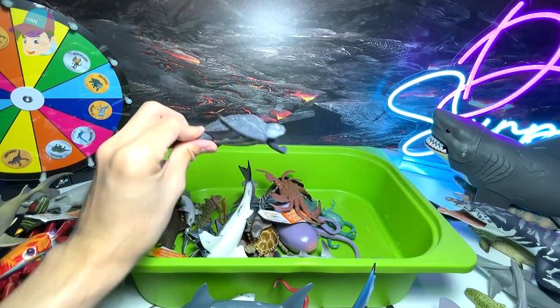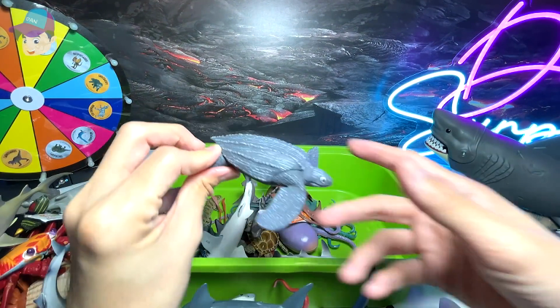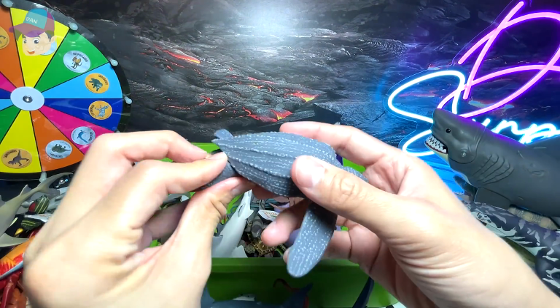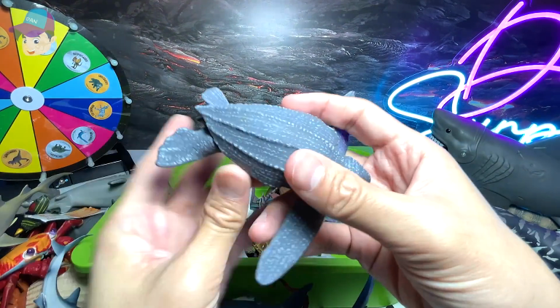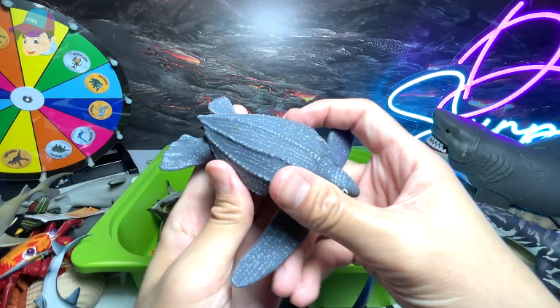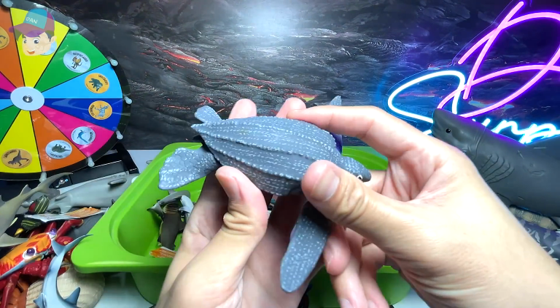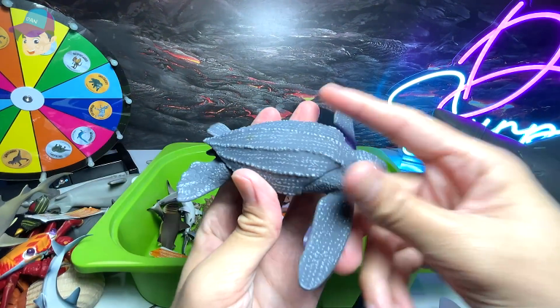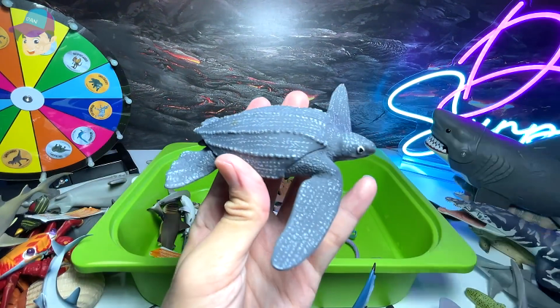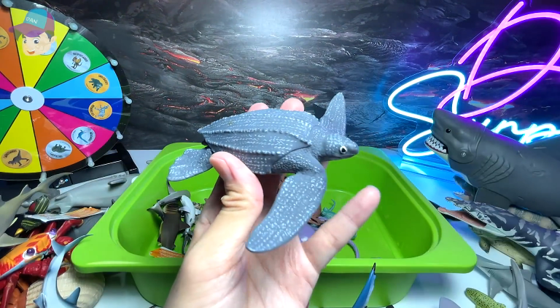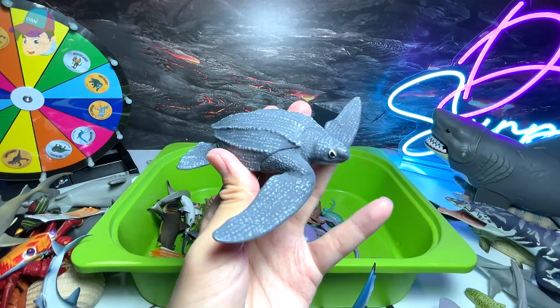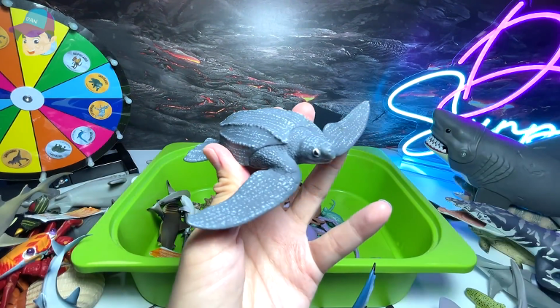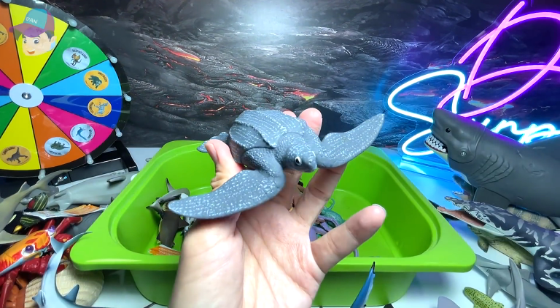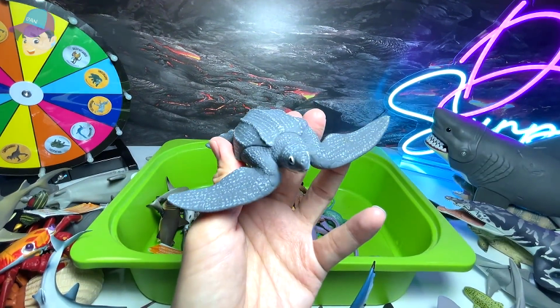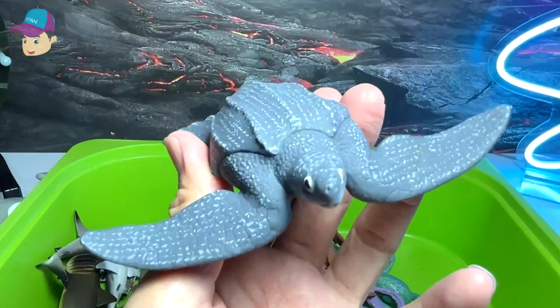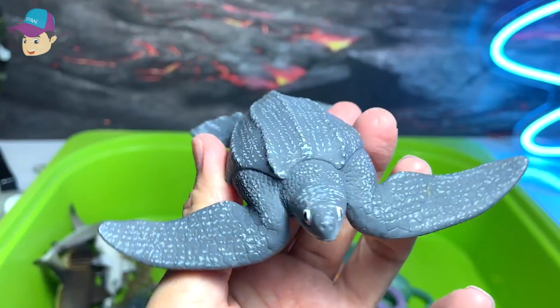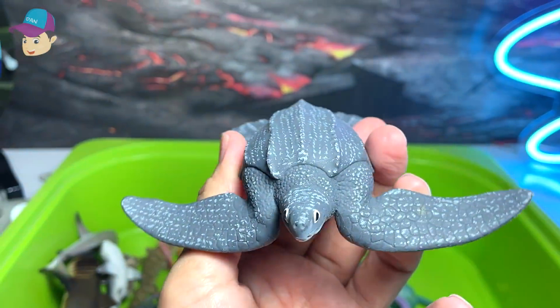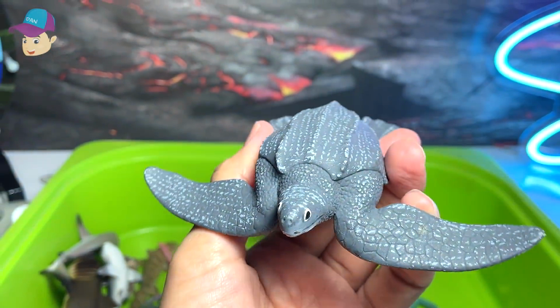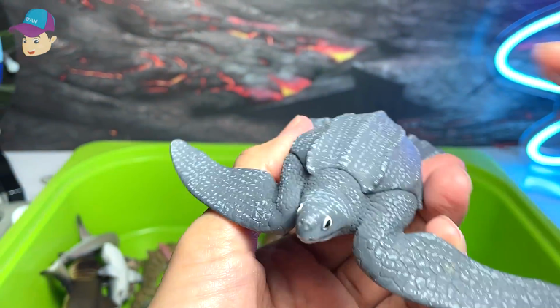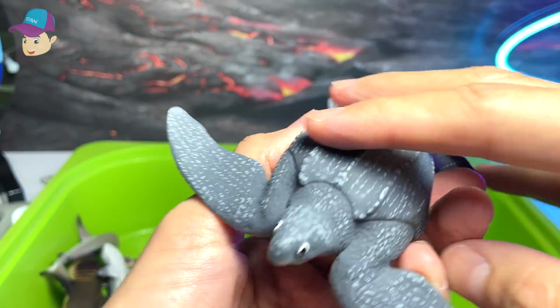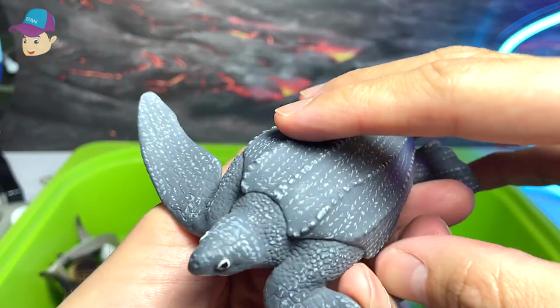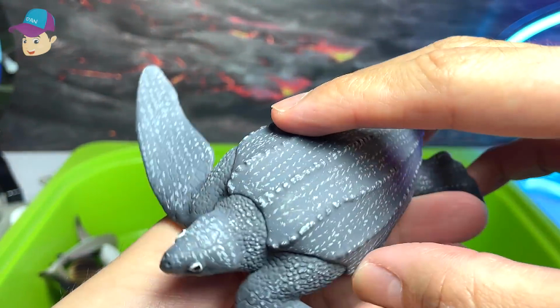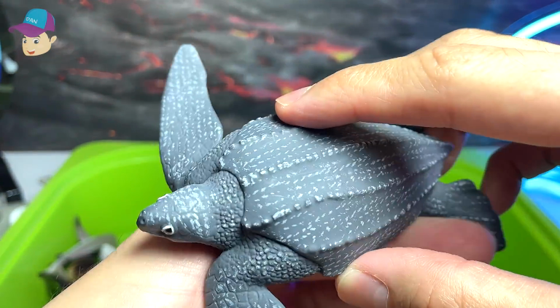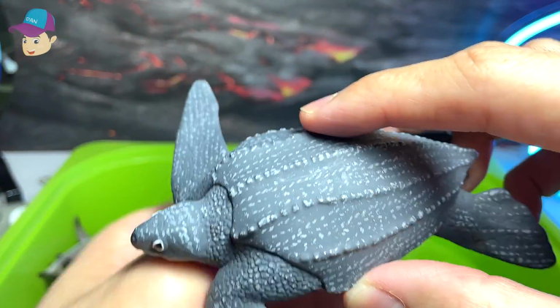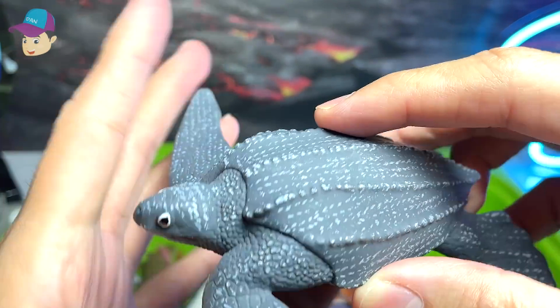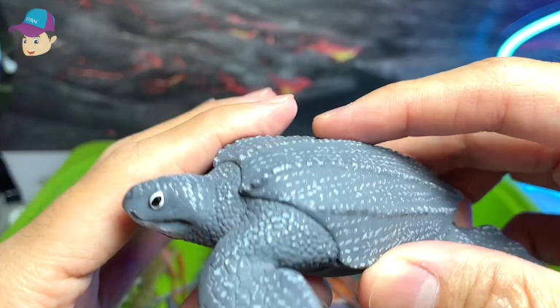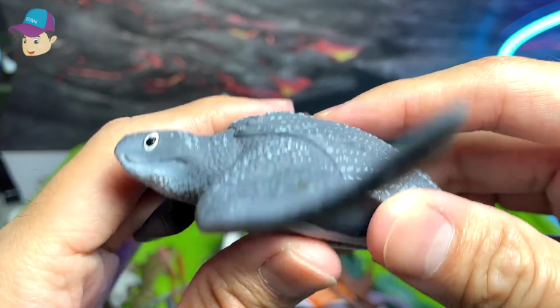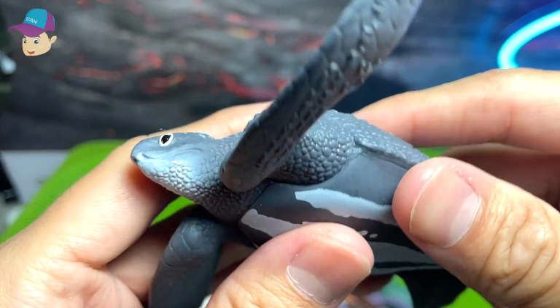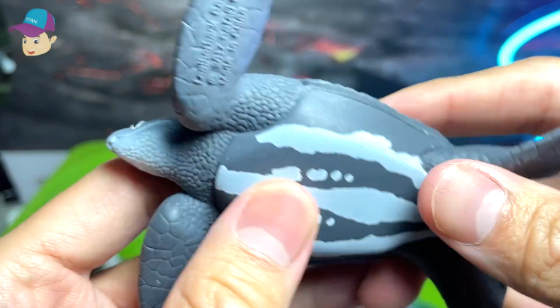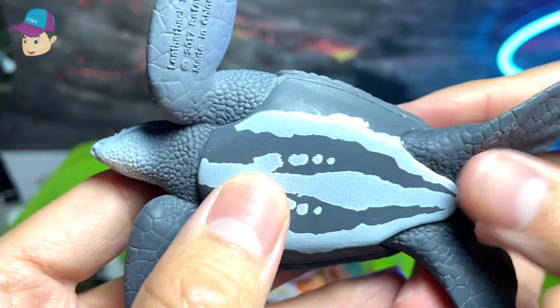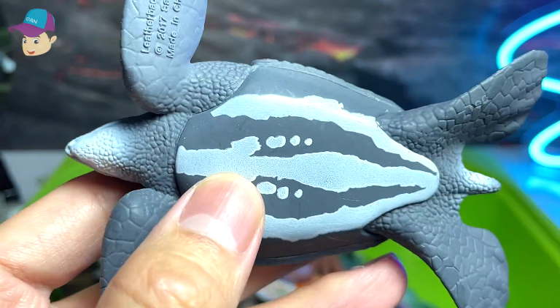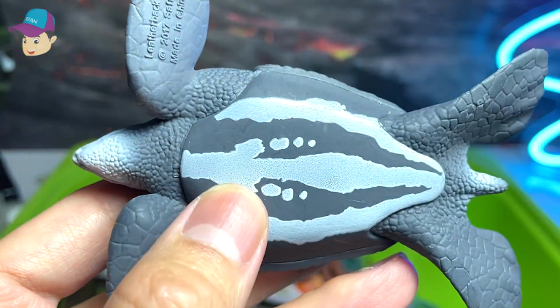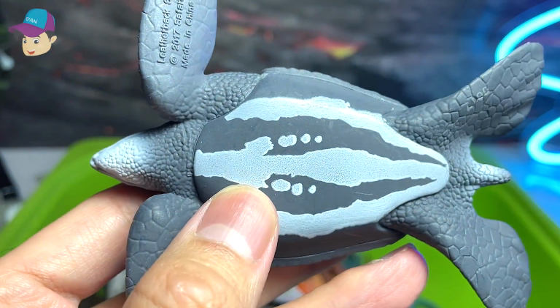We have a sea turtle, and this is a leatherback sea turtle if I'm not wrong.